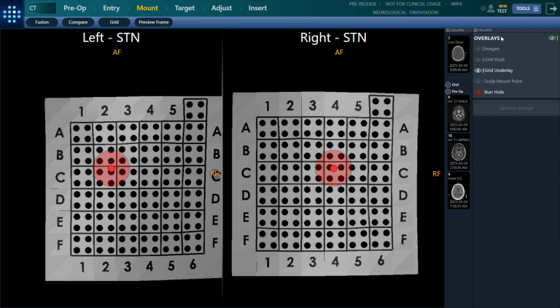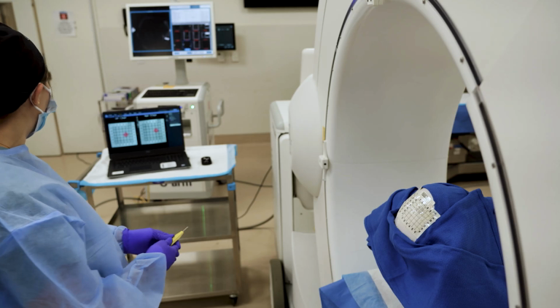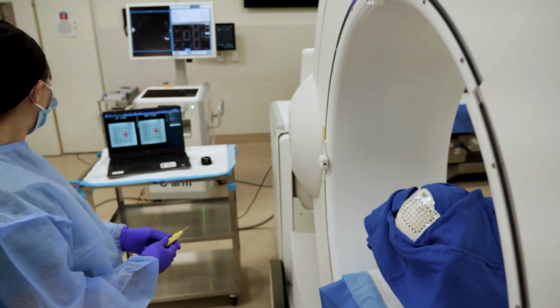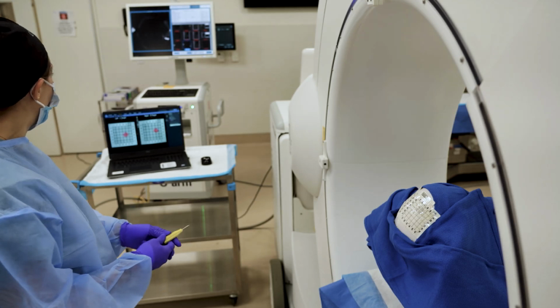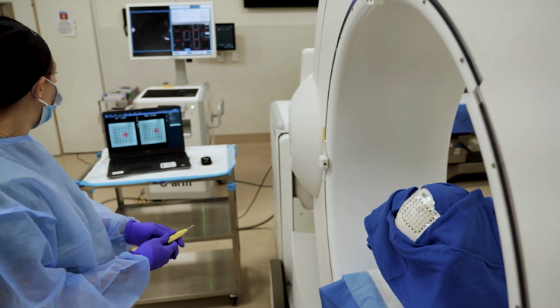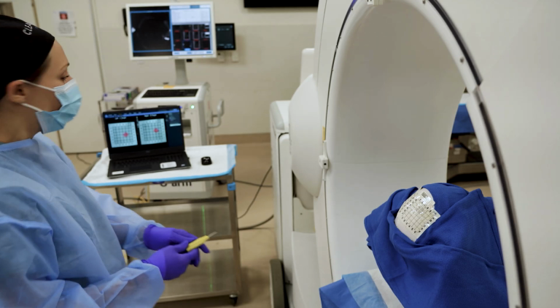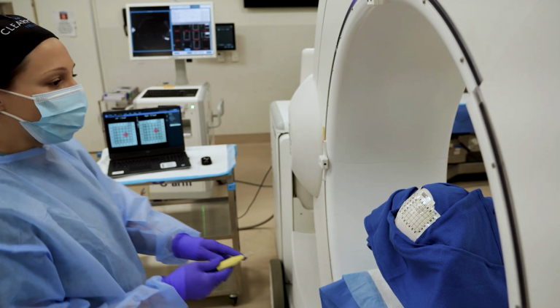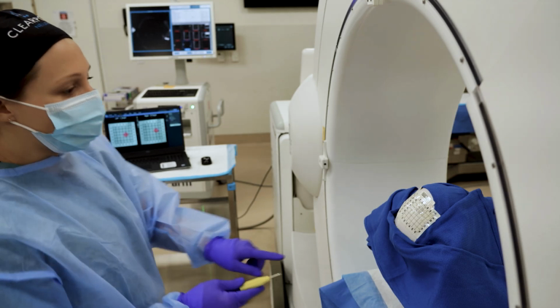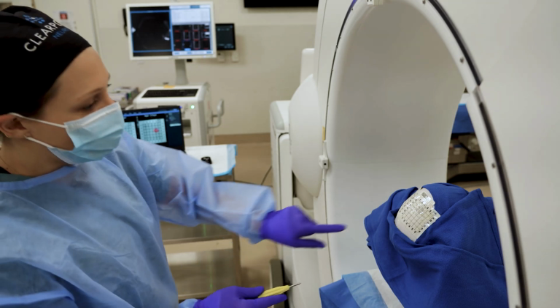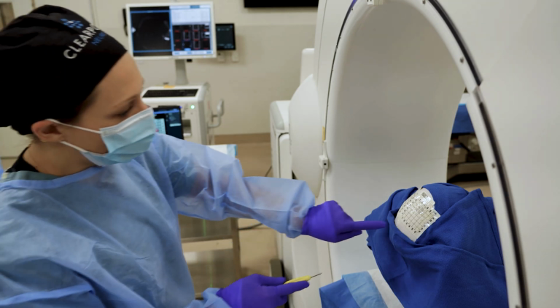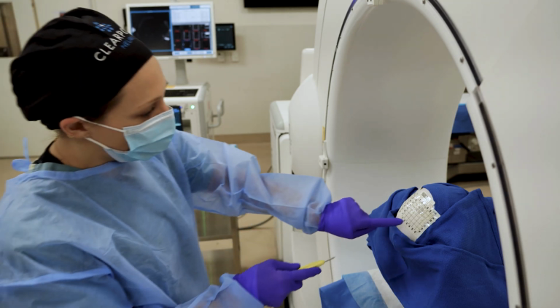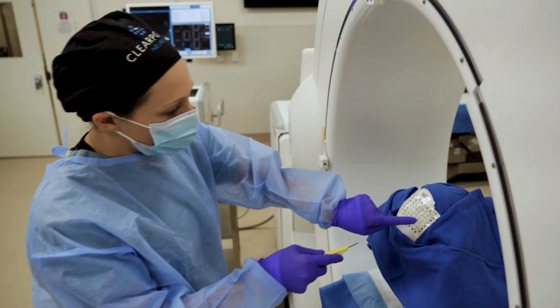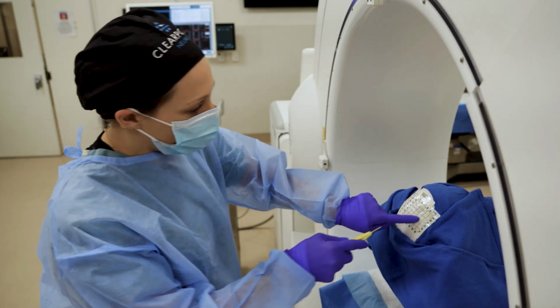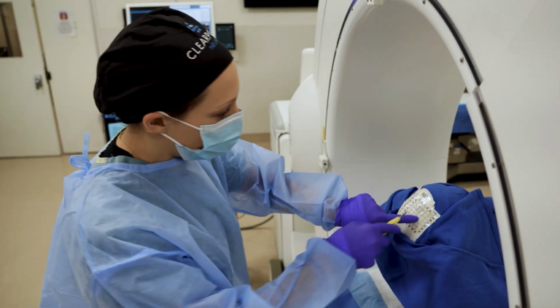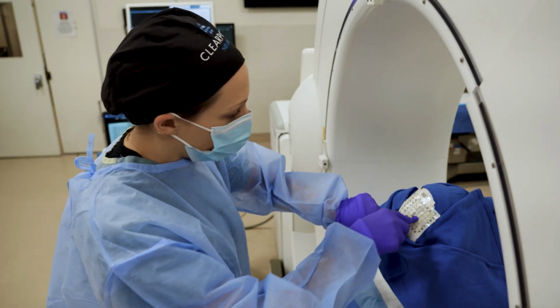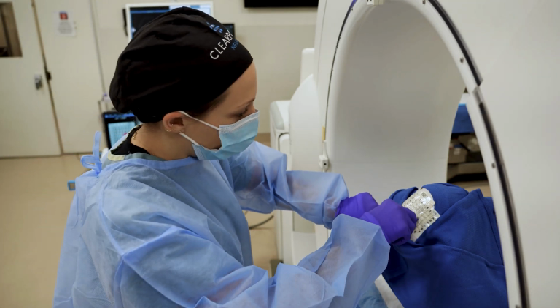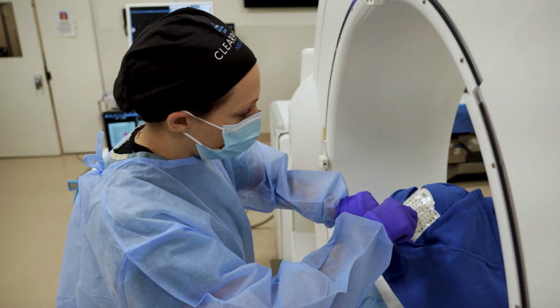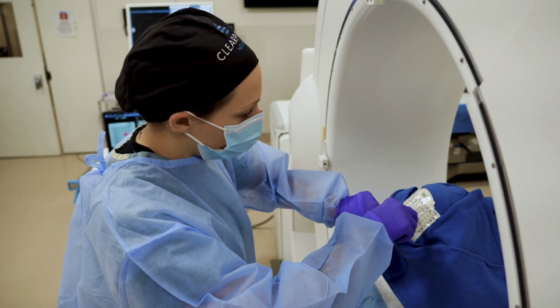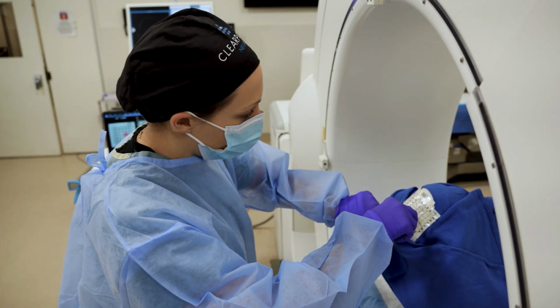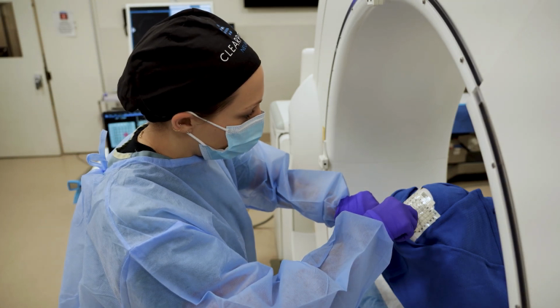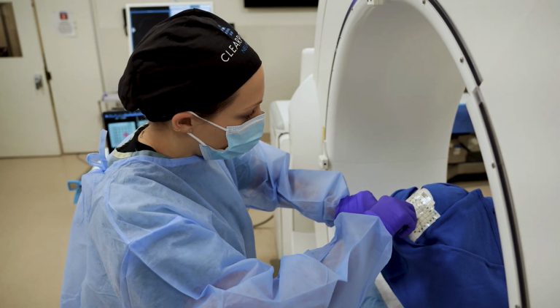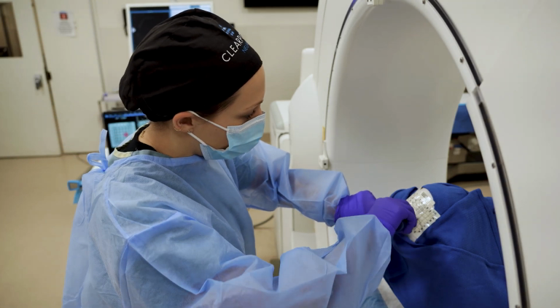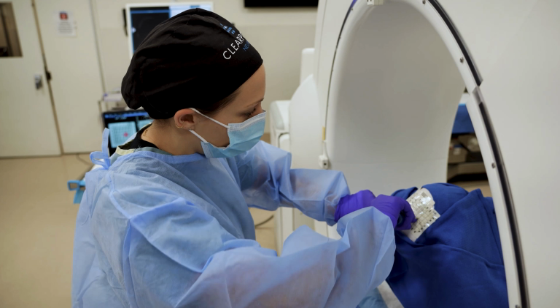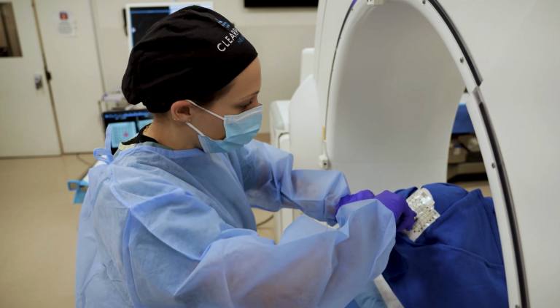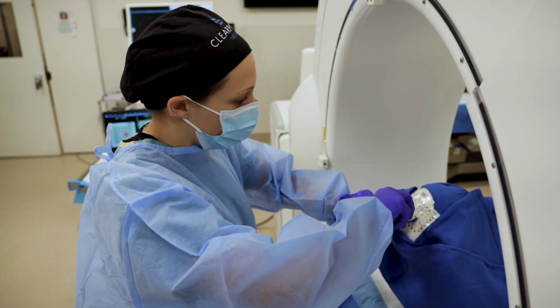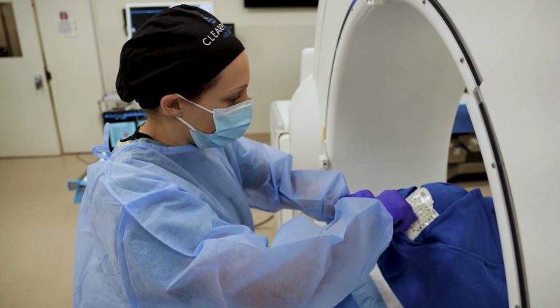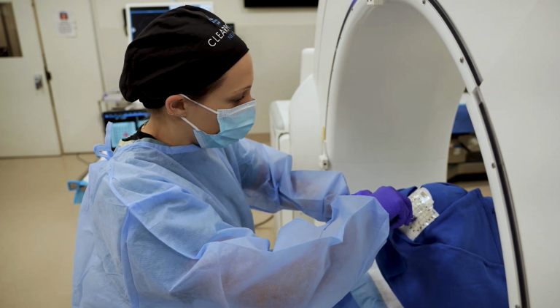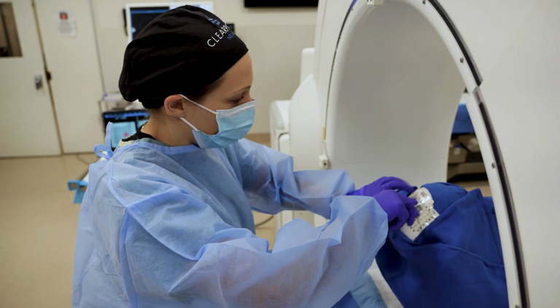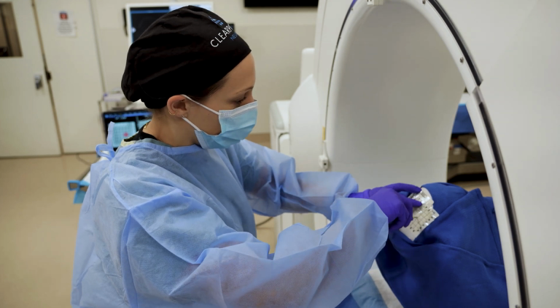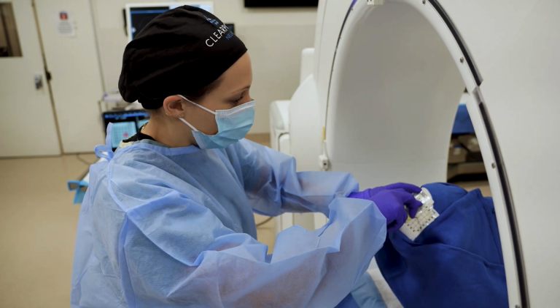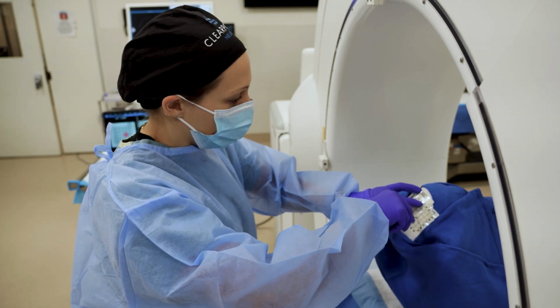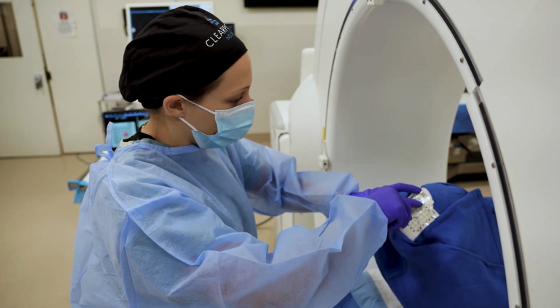After the entry points are localized, the scalp is incised and burr holes are created centered on the previously marked point.